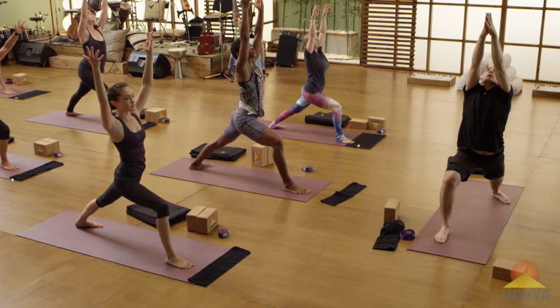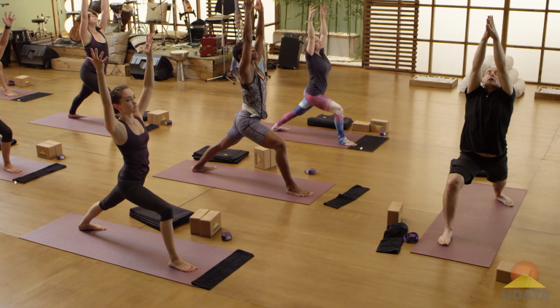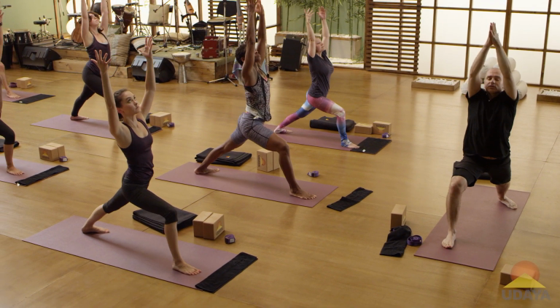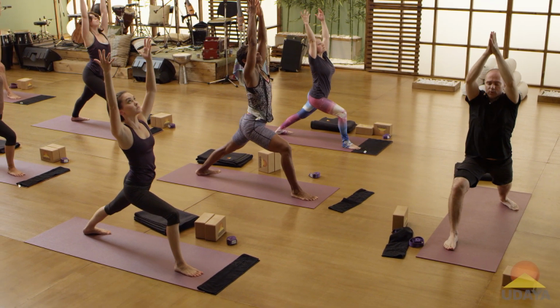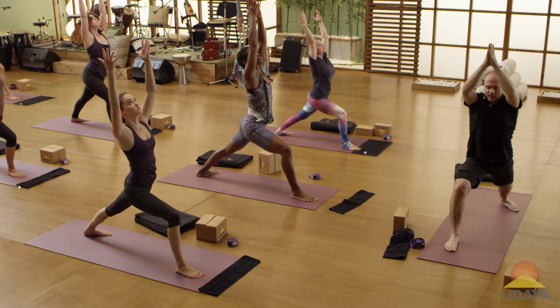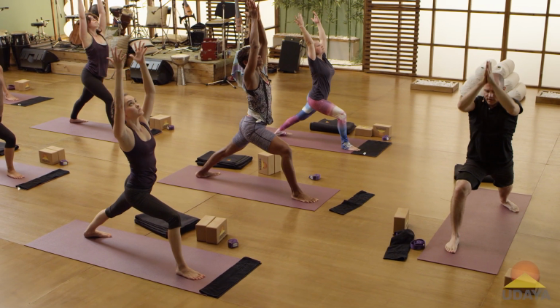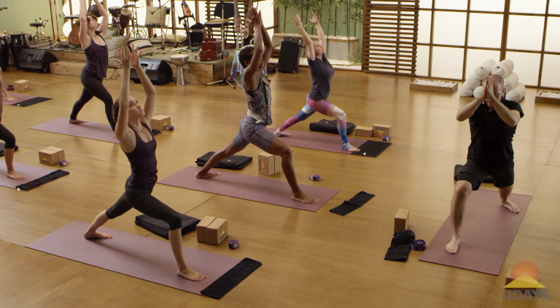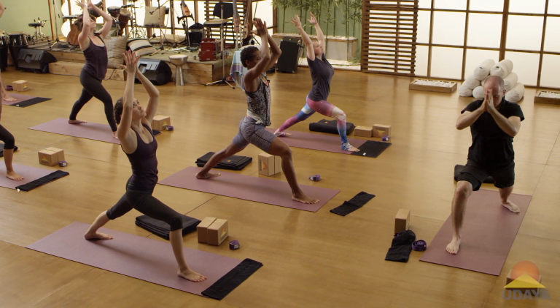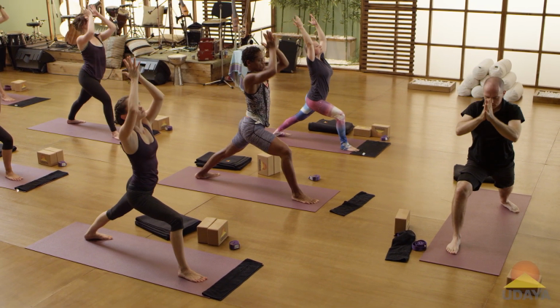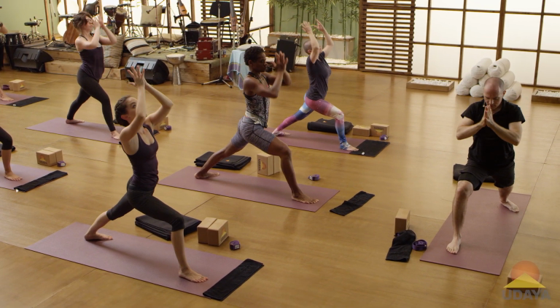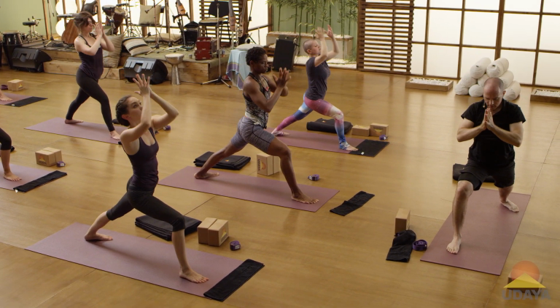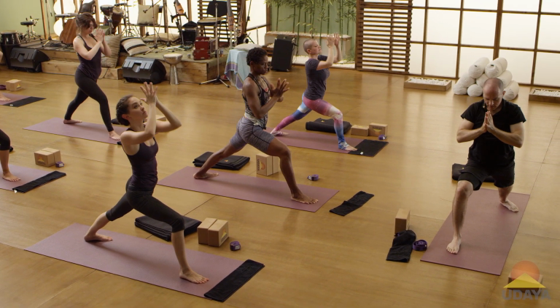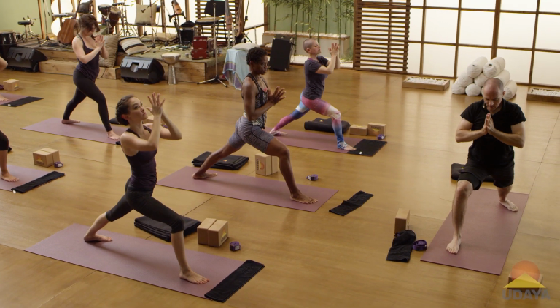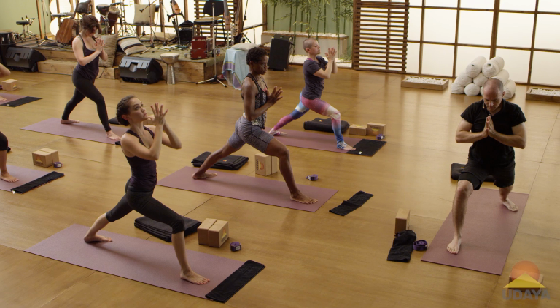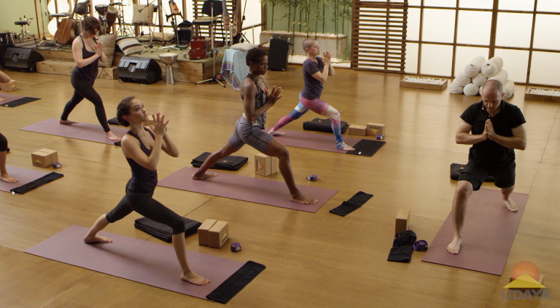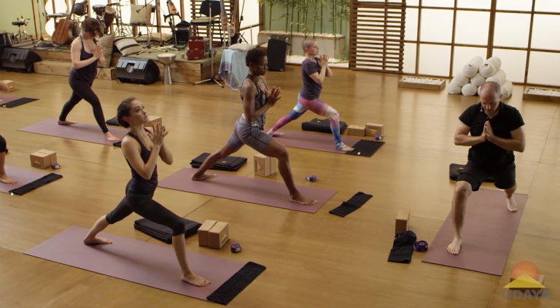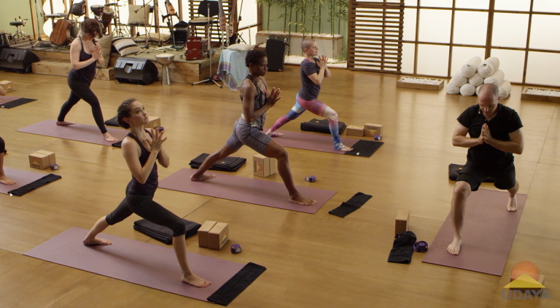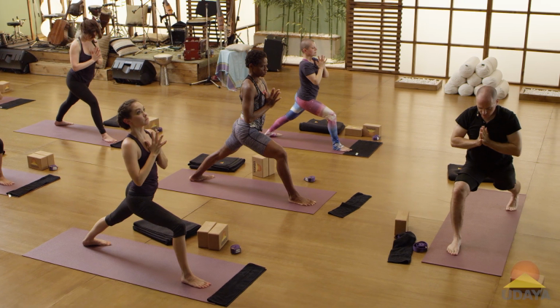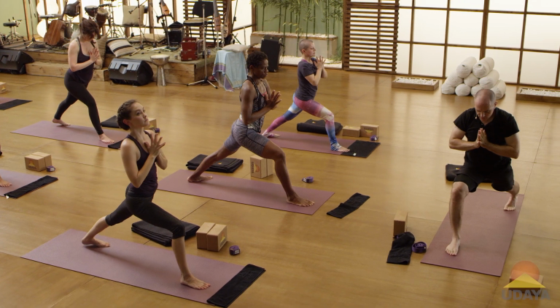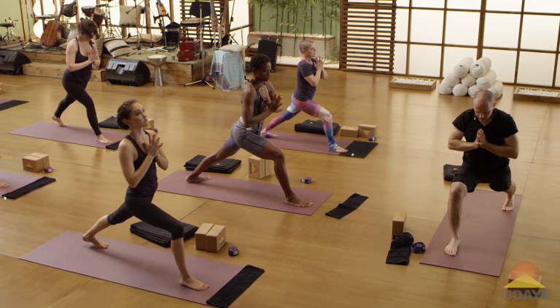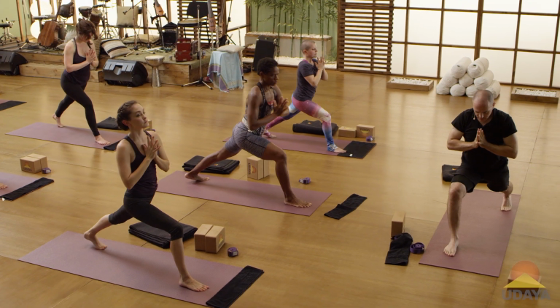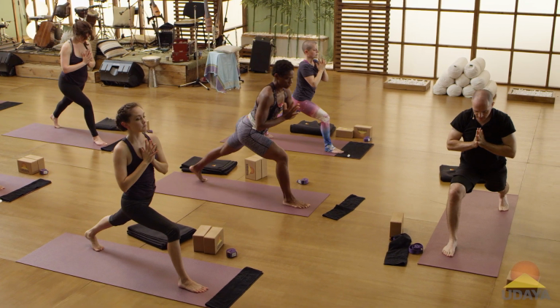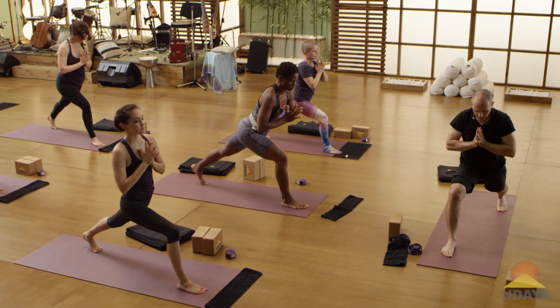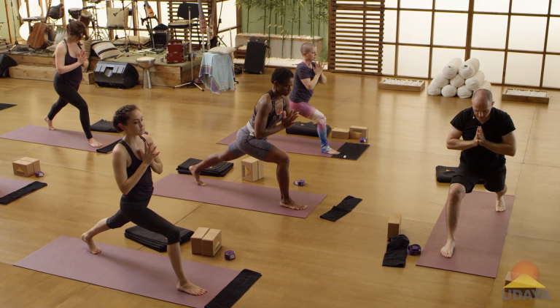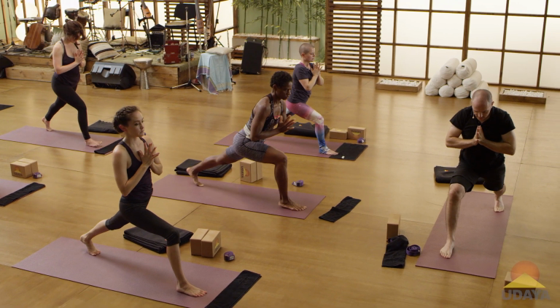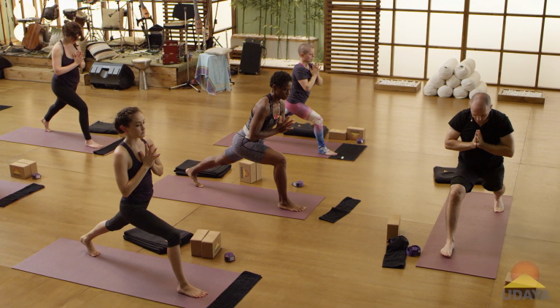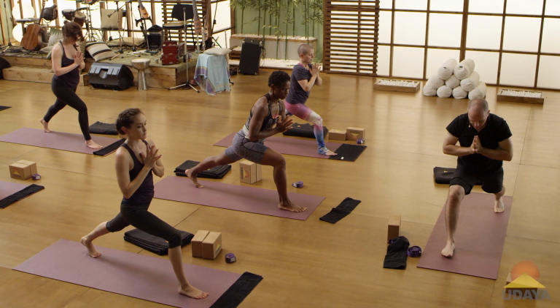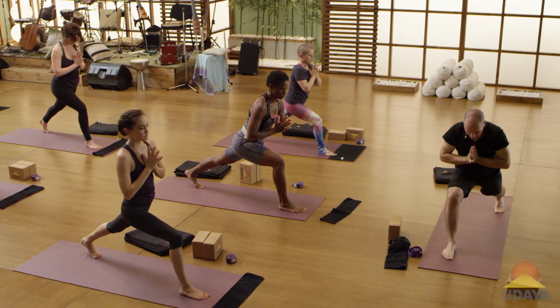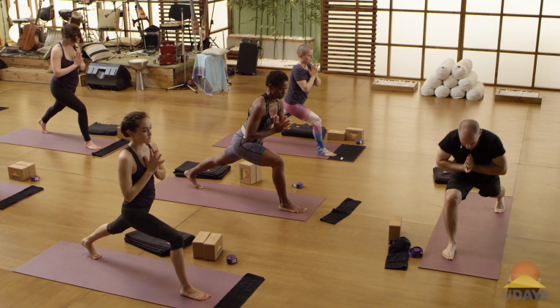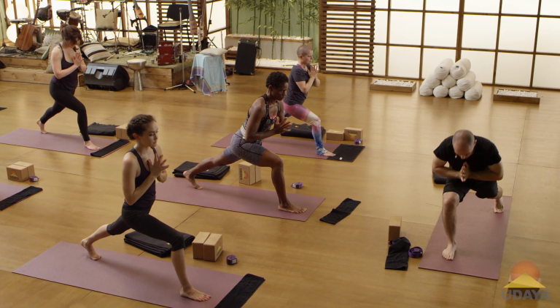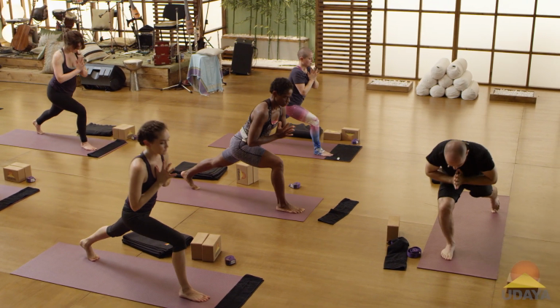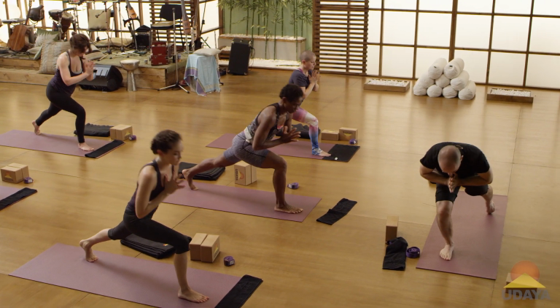Hands to prayer. Come up onto your back toes. Step up again, warrior three.